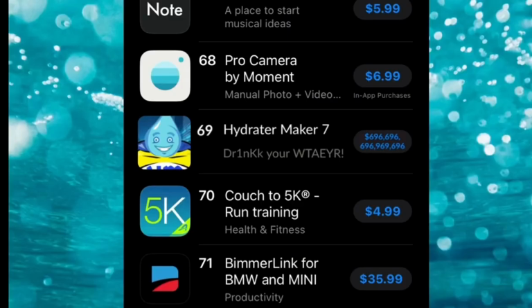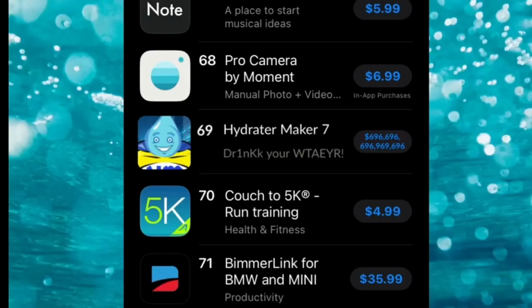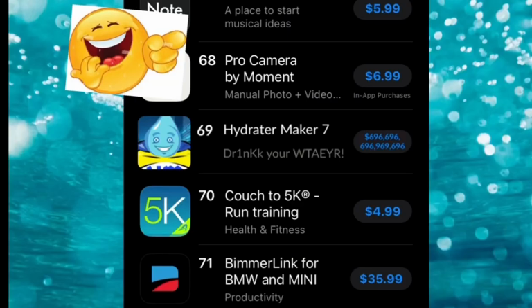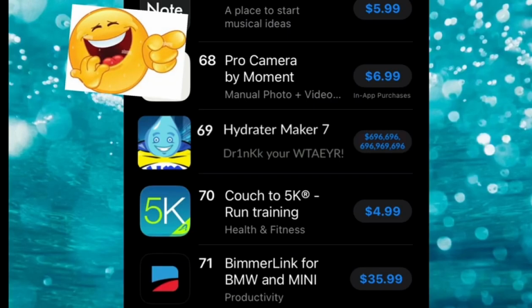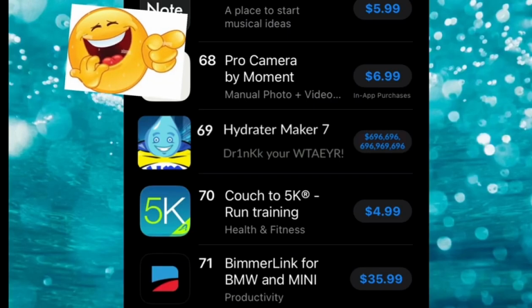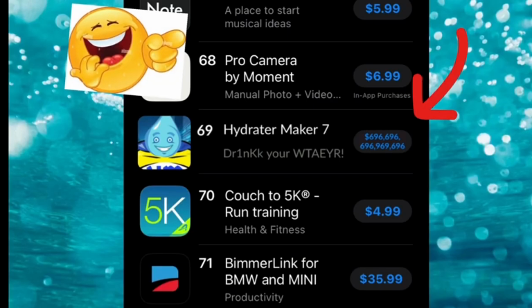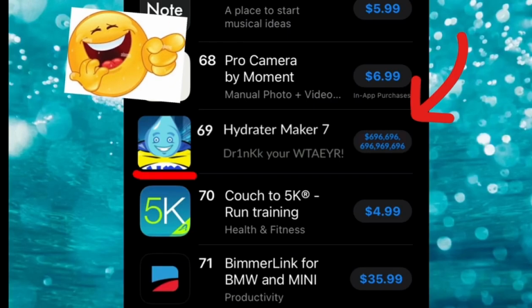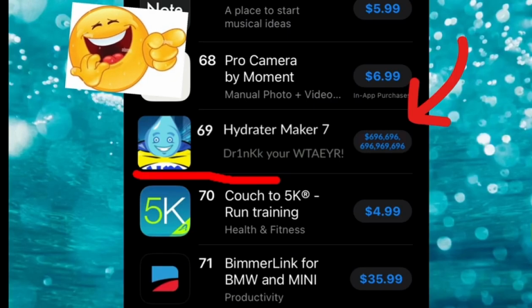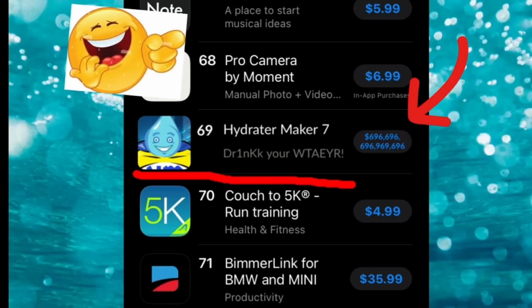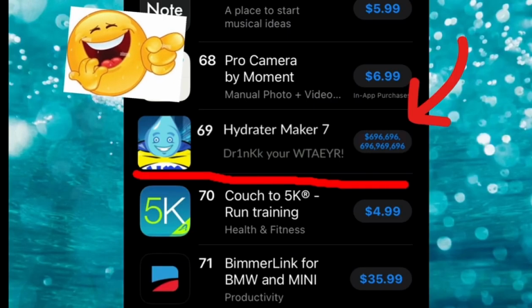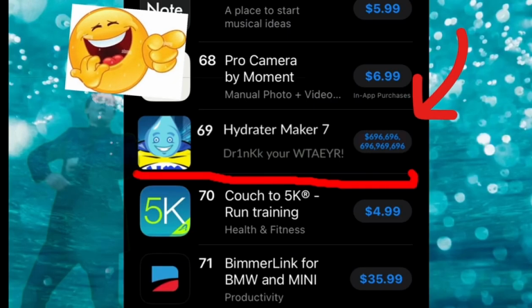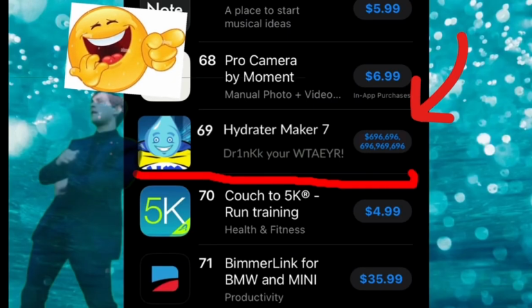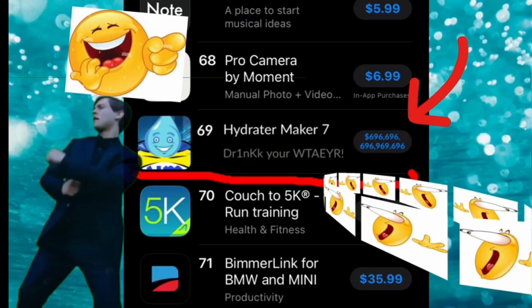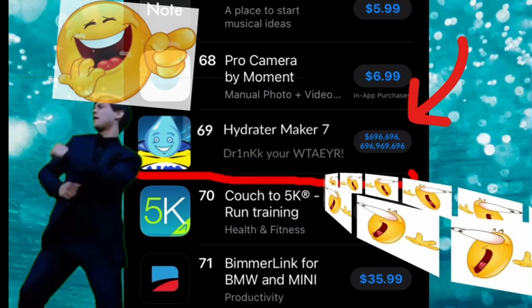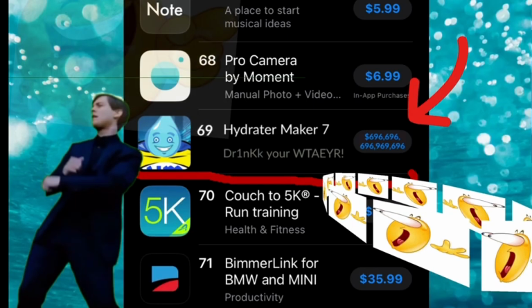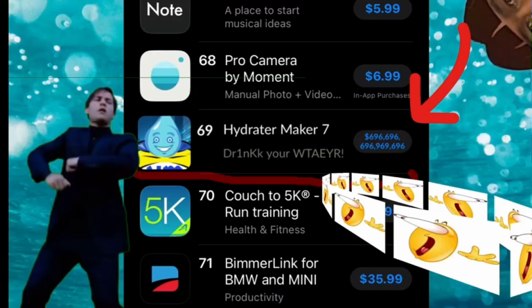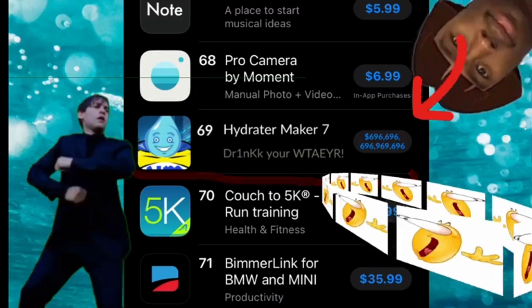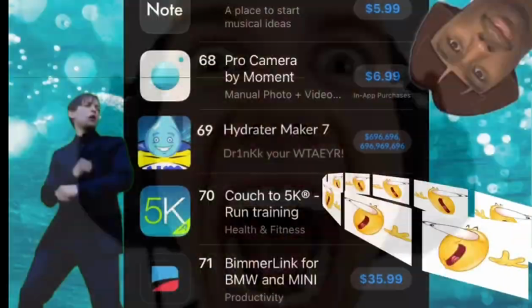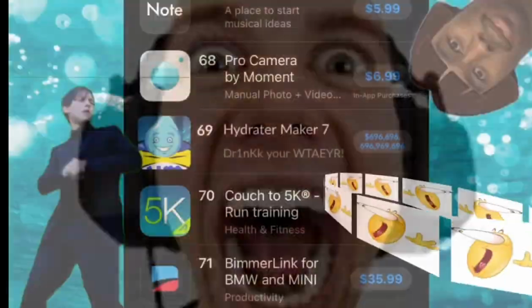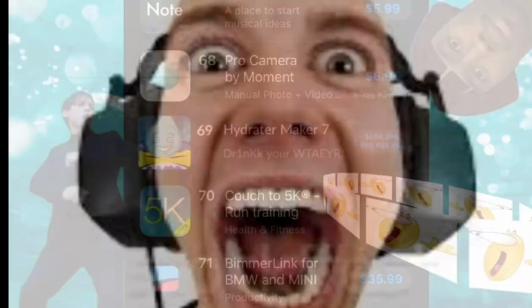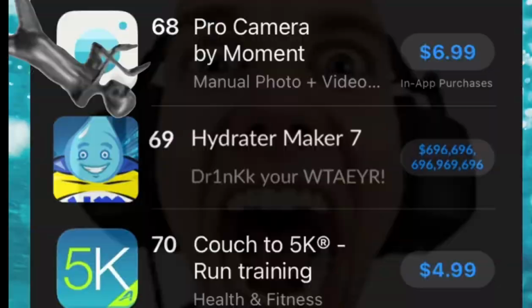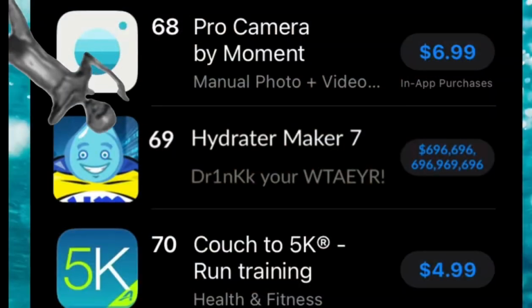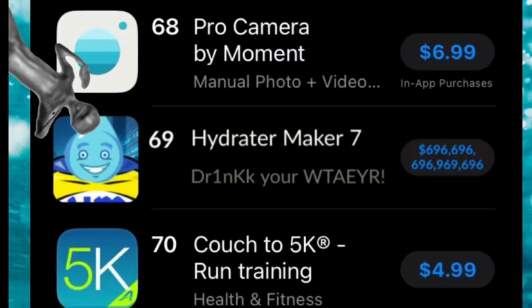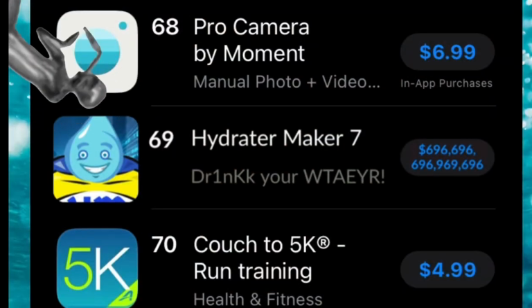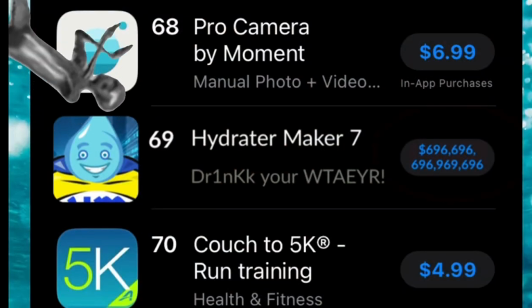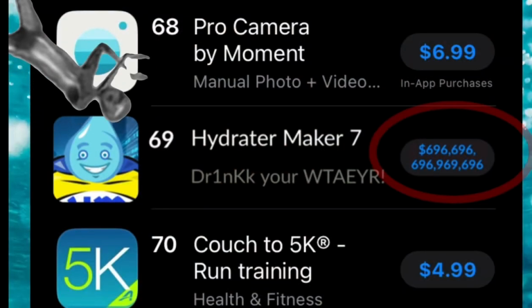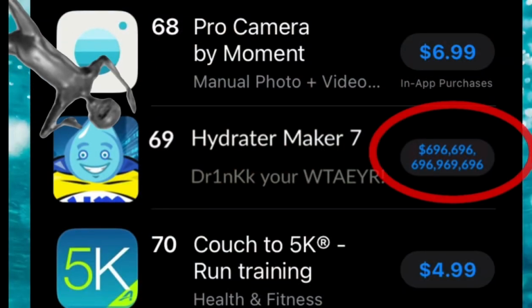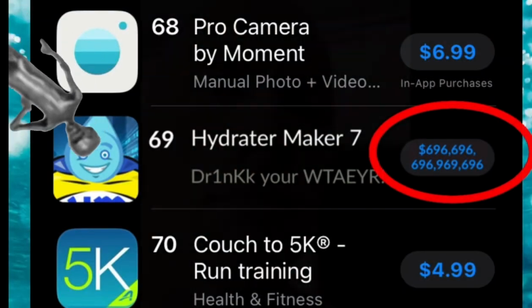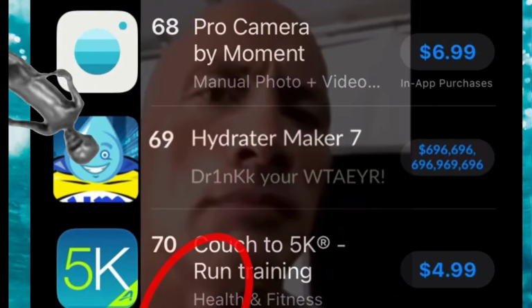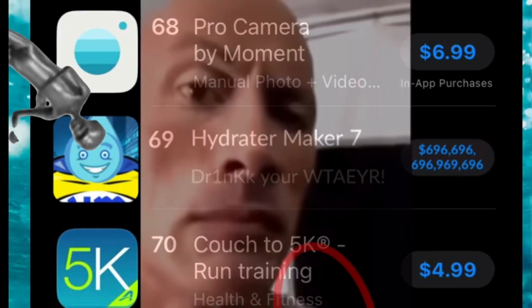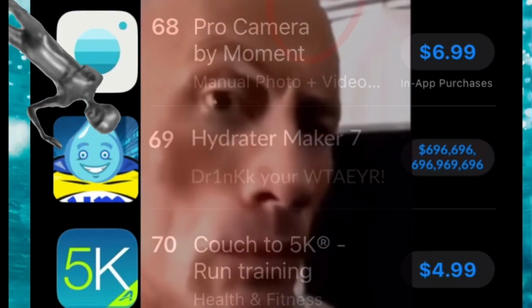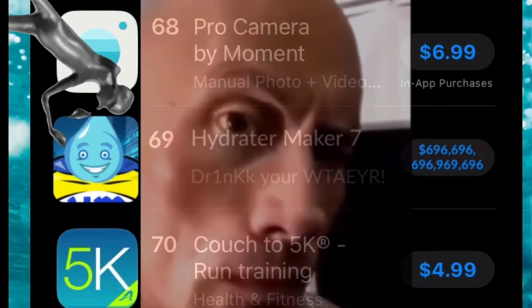First you install Hydrator Maker 7 in the Google Play Store. It doesn't cost that much, I'm pretty sure.